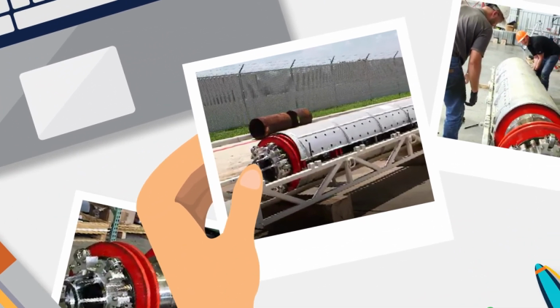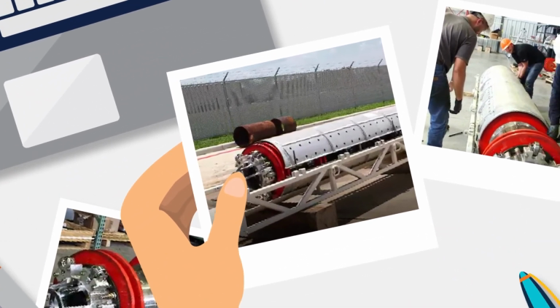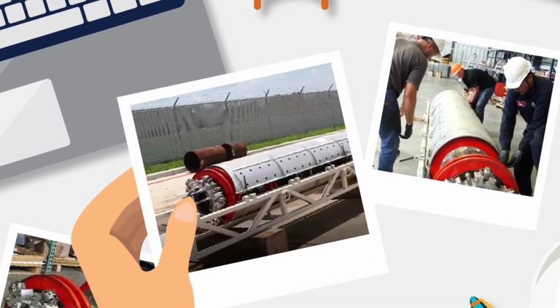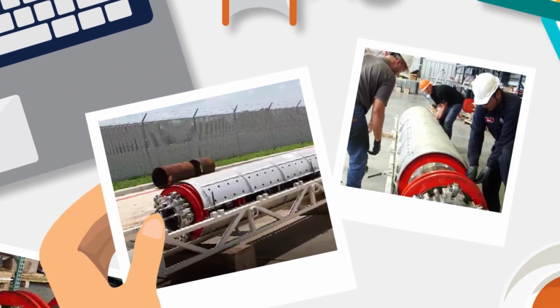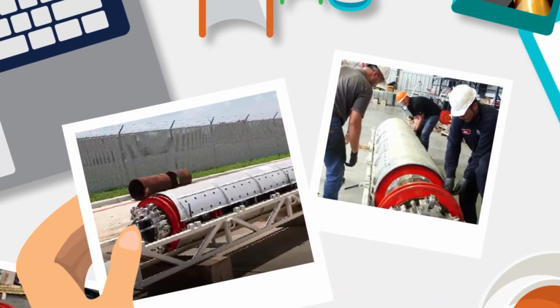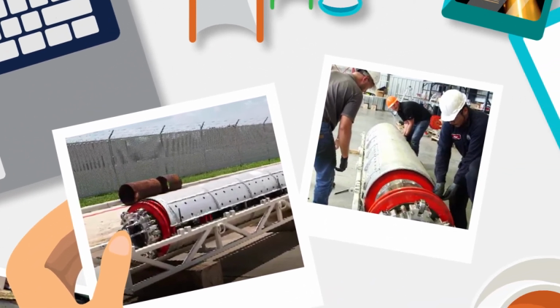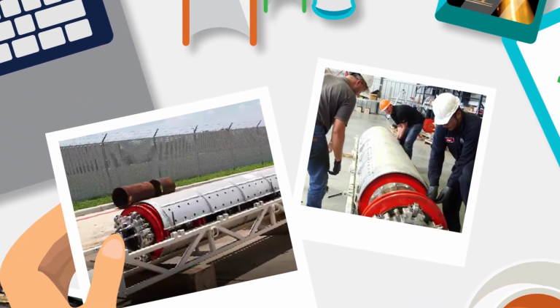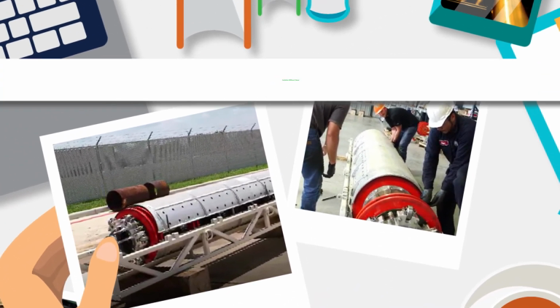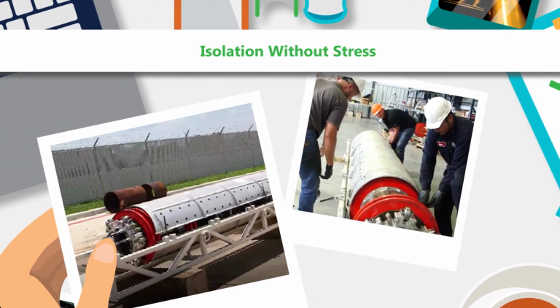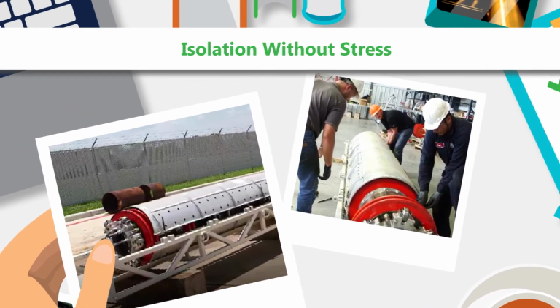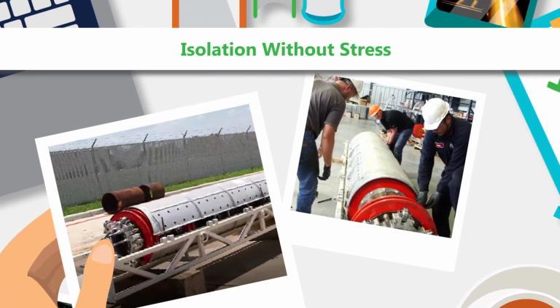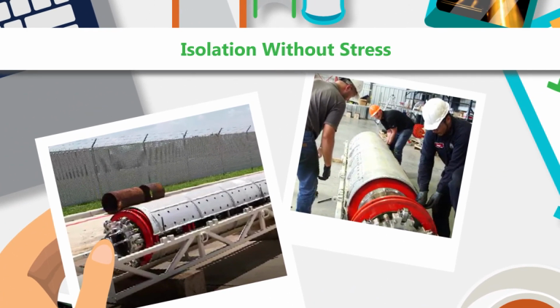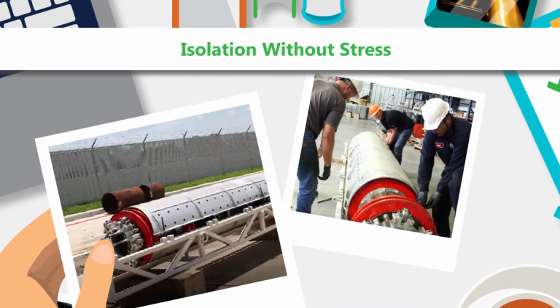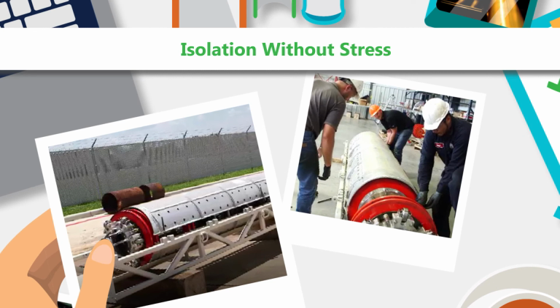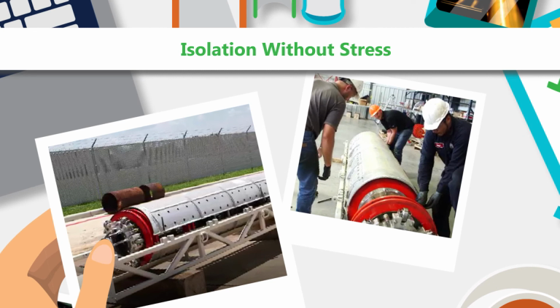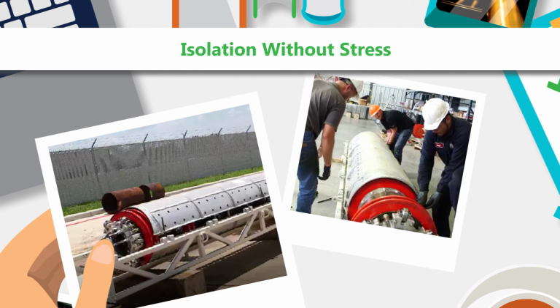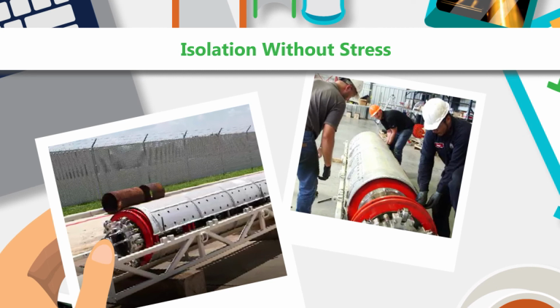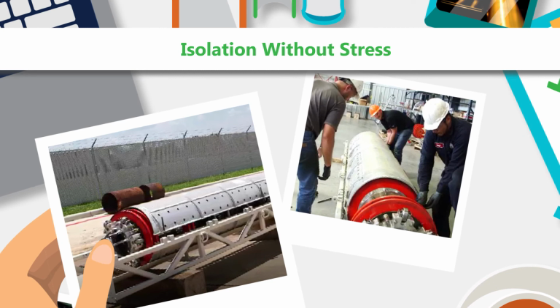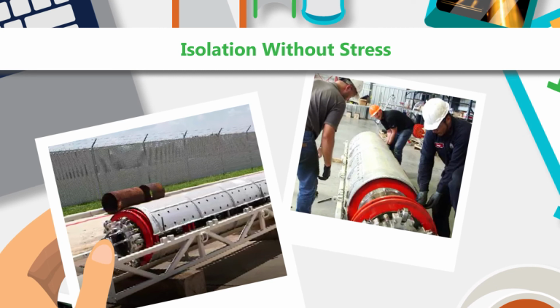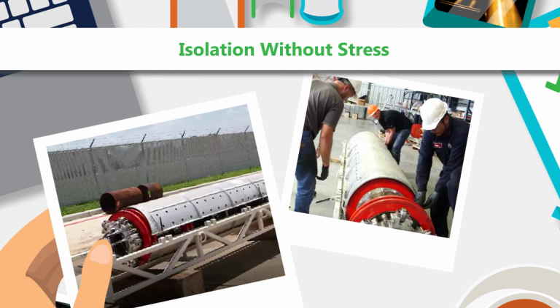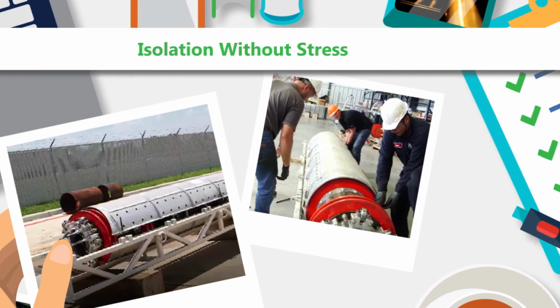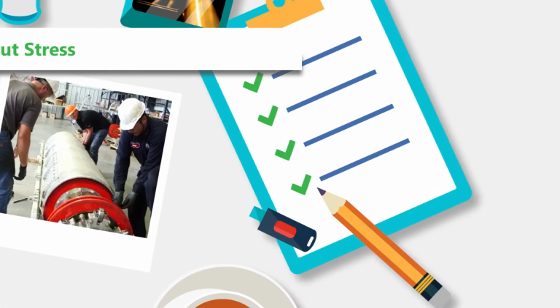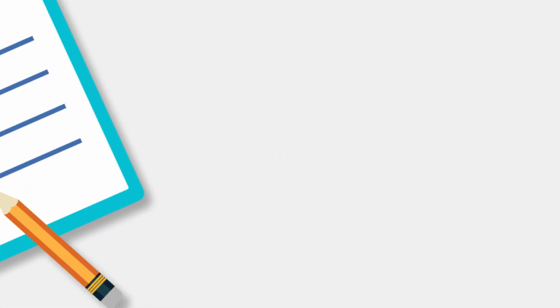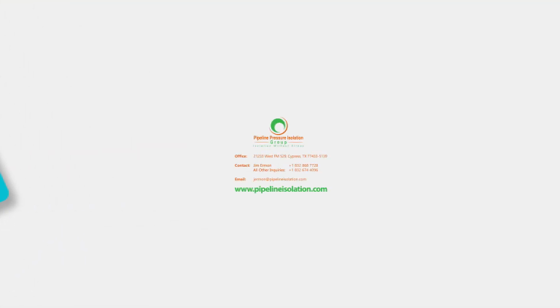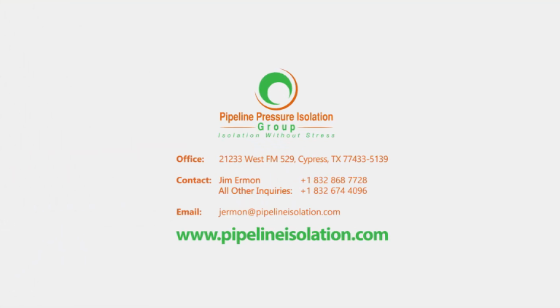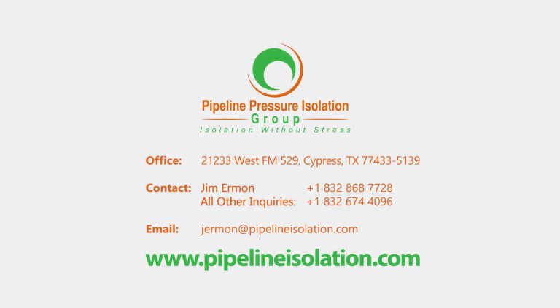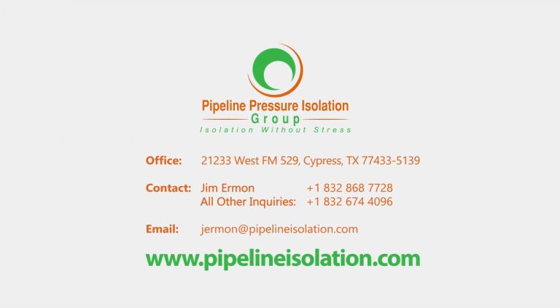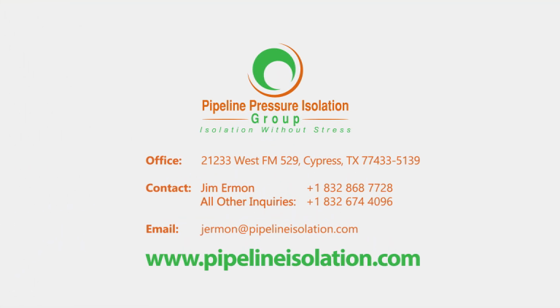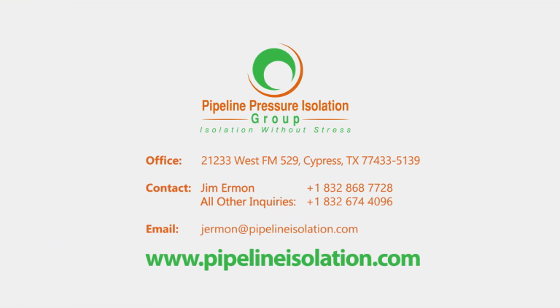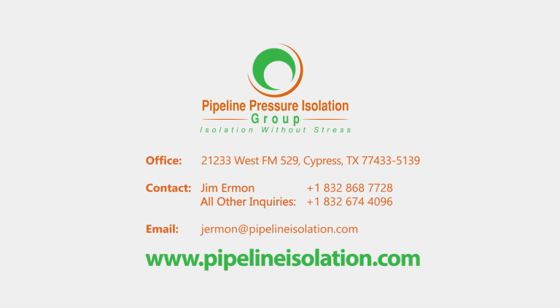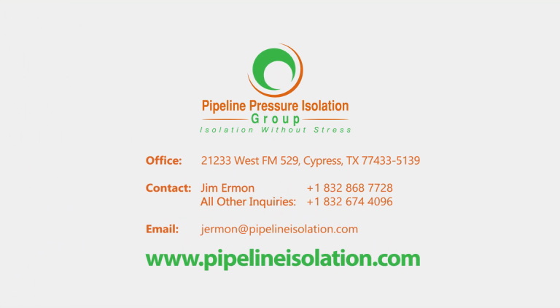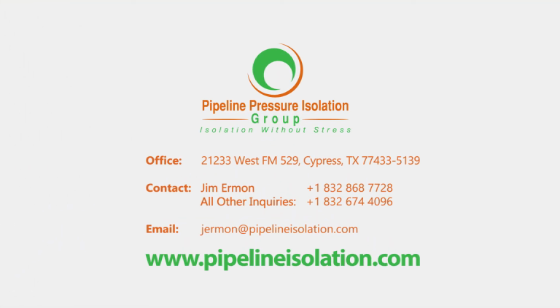For the best isolation tool, connect with the Pipeline Pressure Isolation Group today — the experts in pipeline isolation.